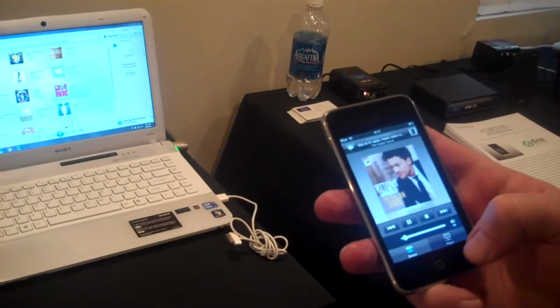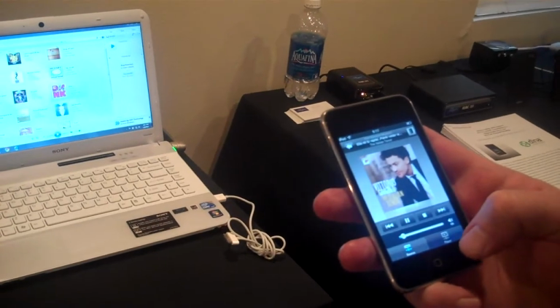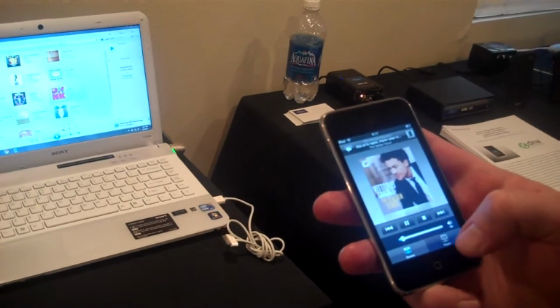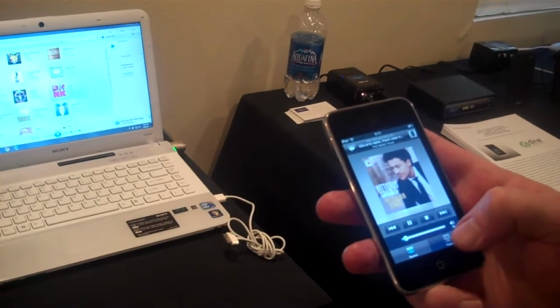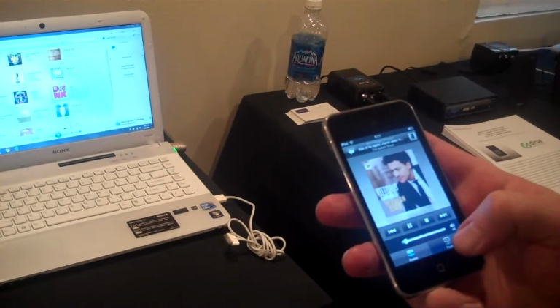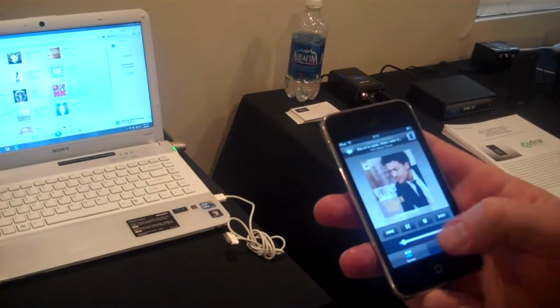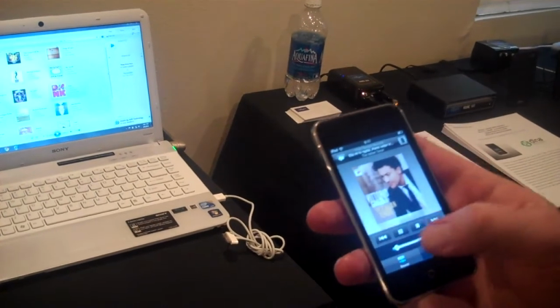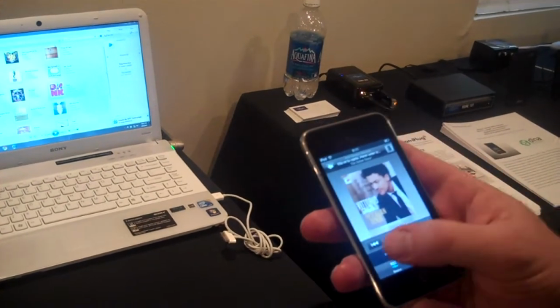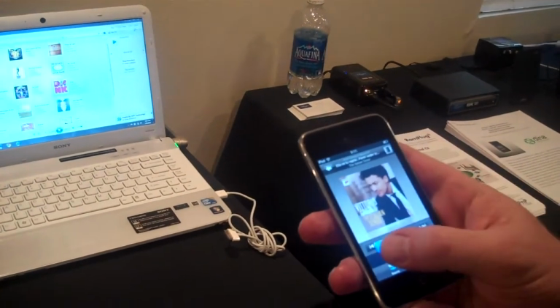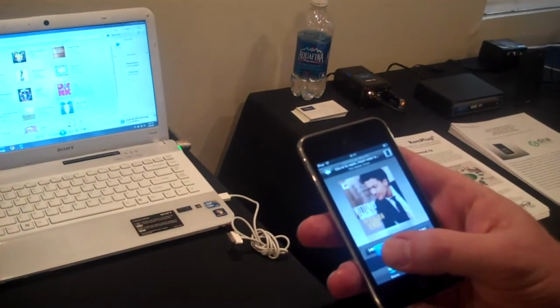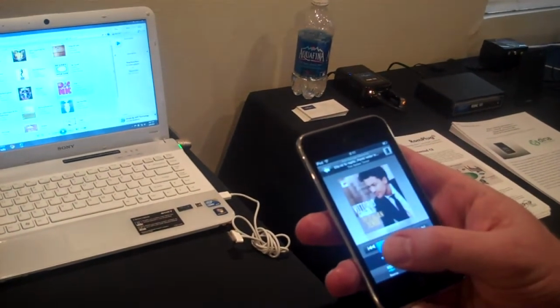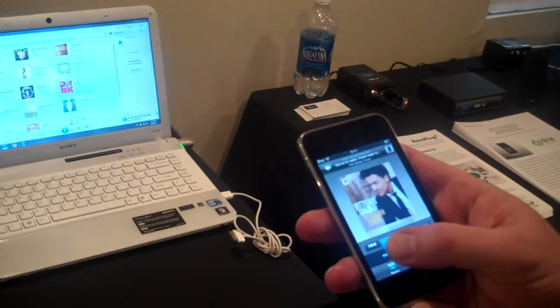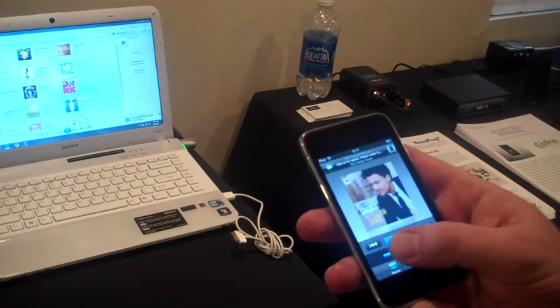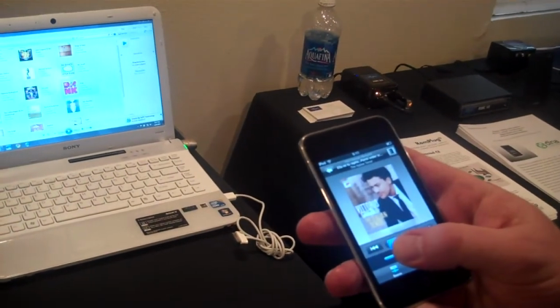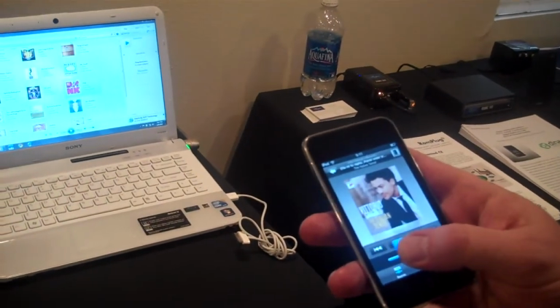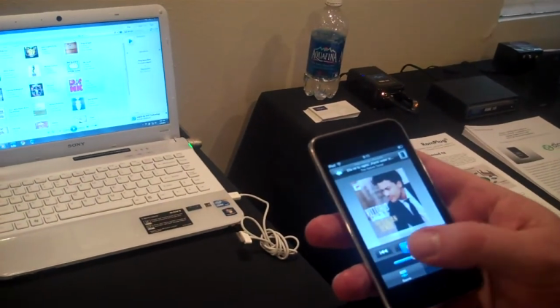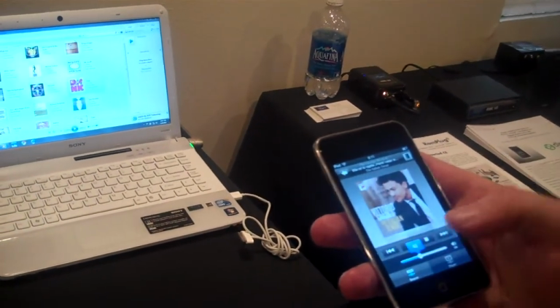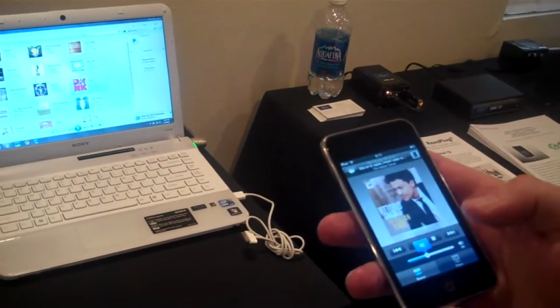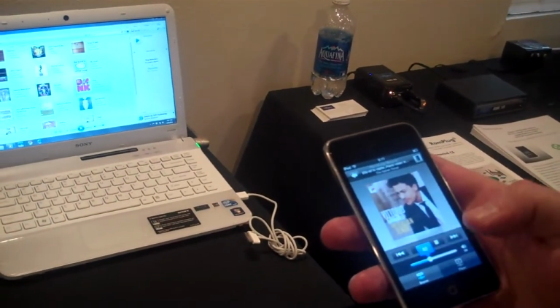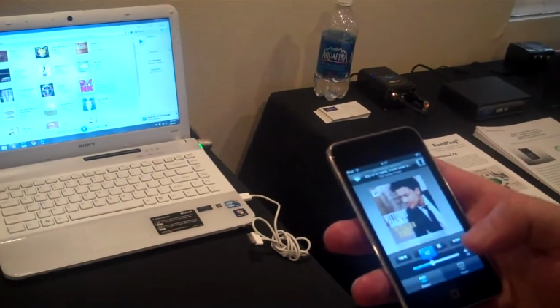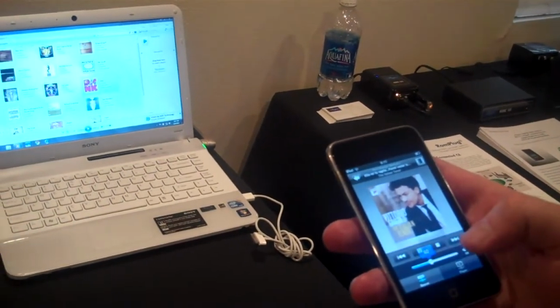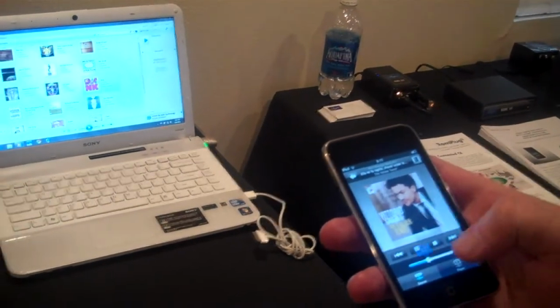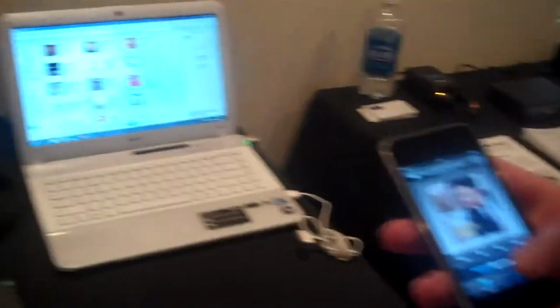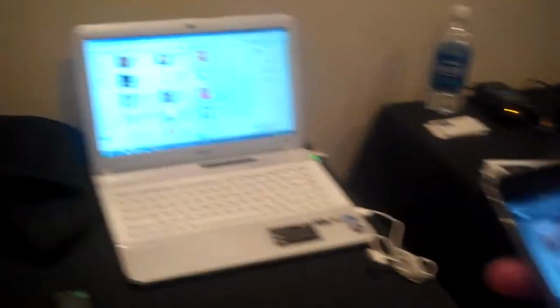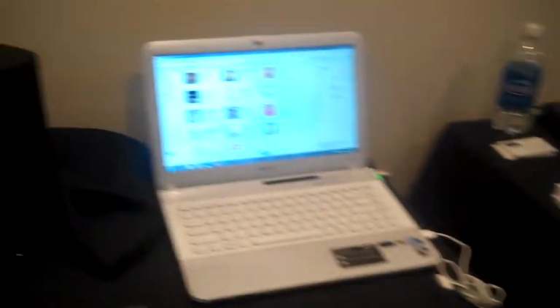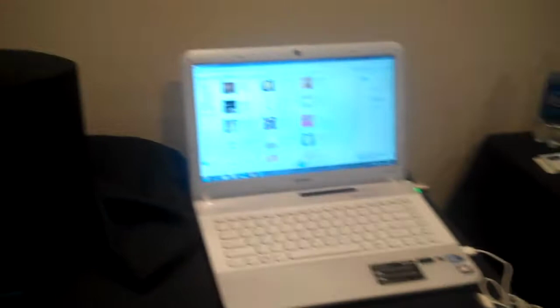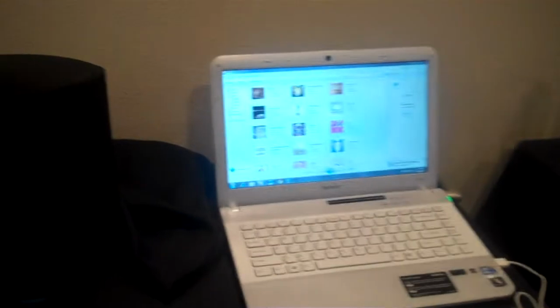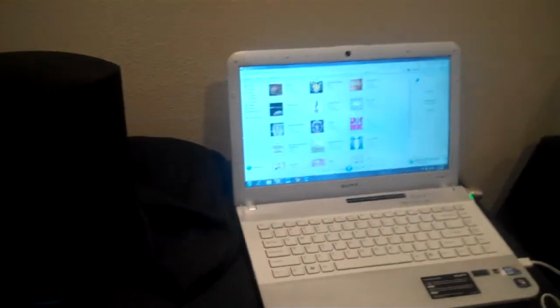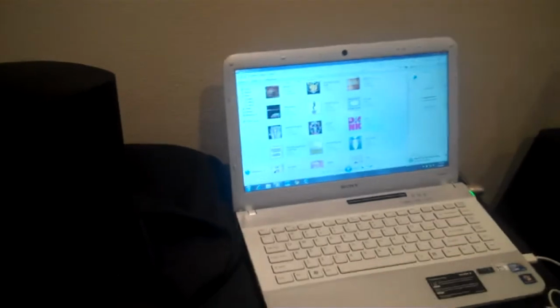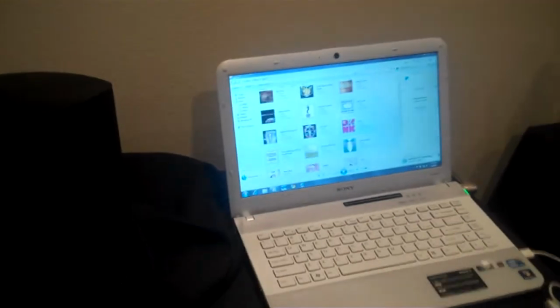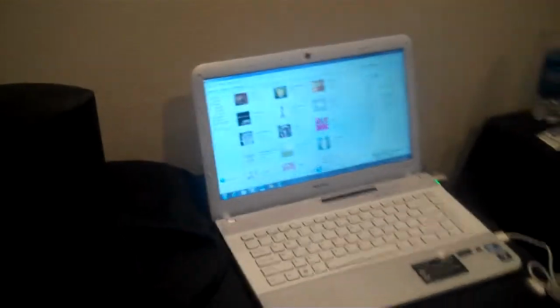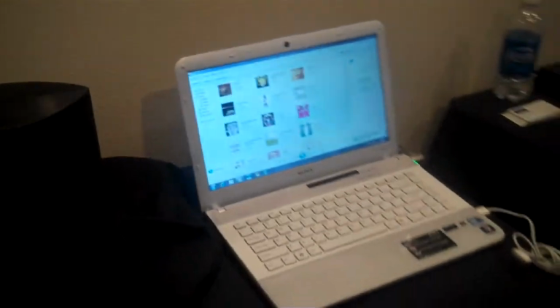And just hit play here. It takes a second sometimes. And then we'll turn up the volume so we can hear it. Playing on the big one there.